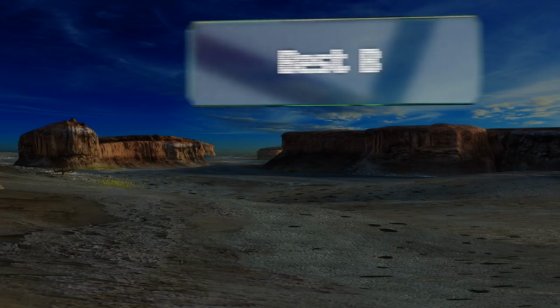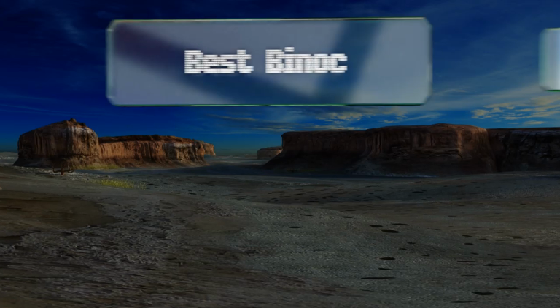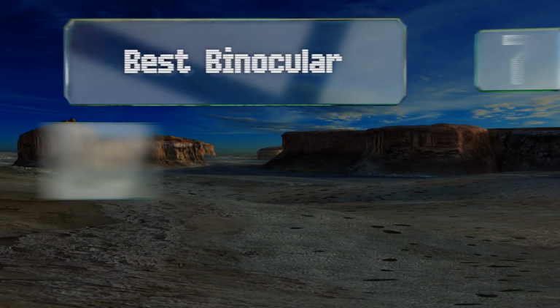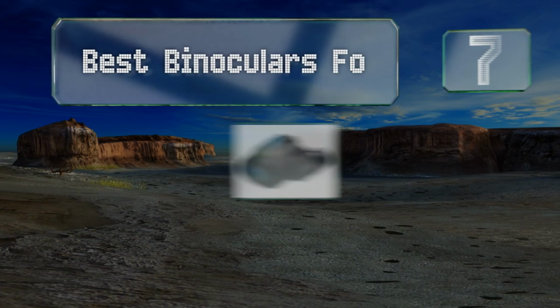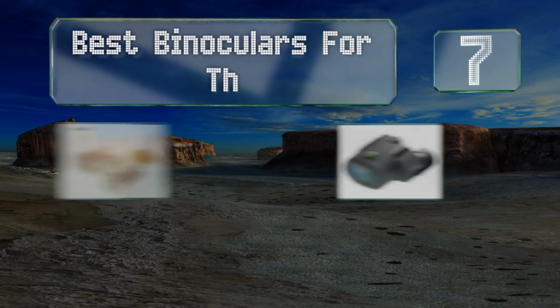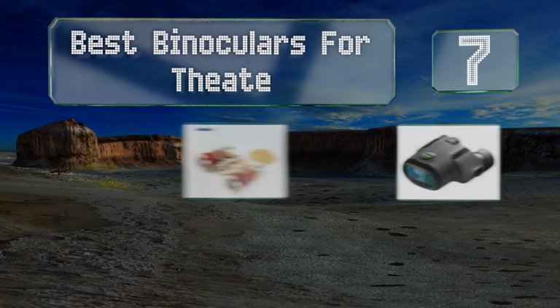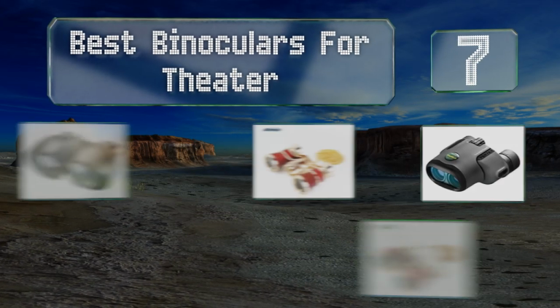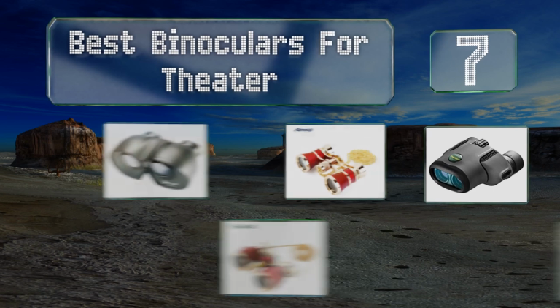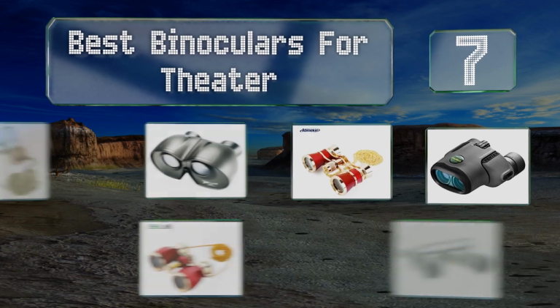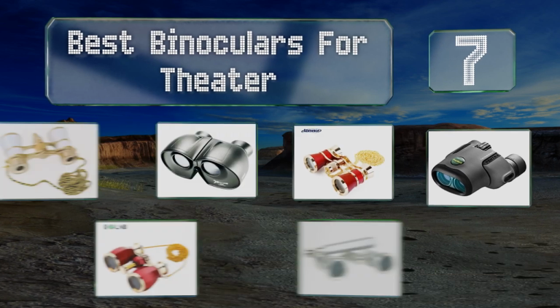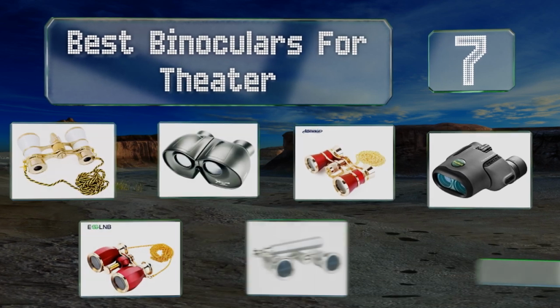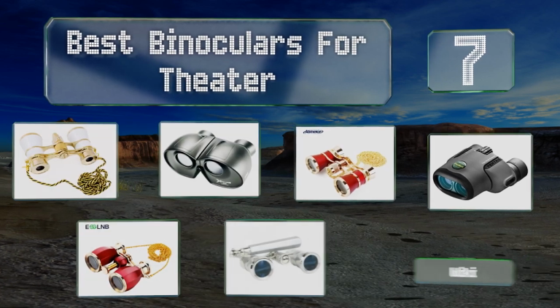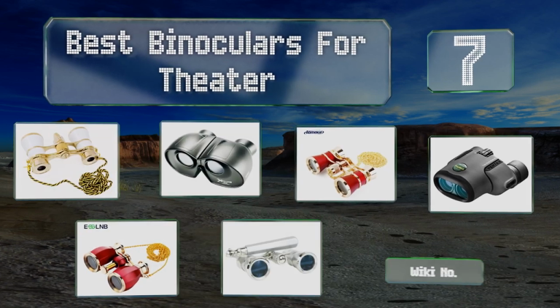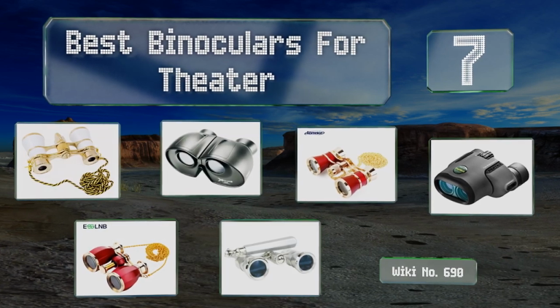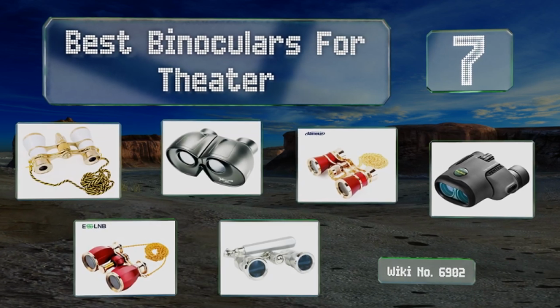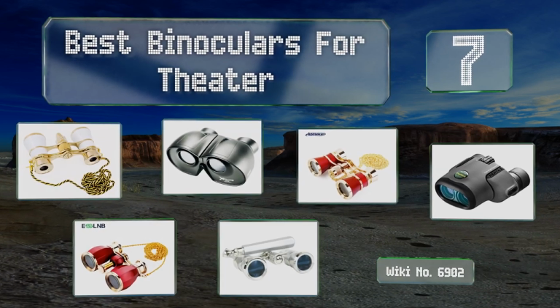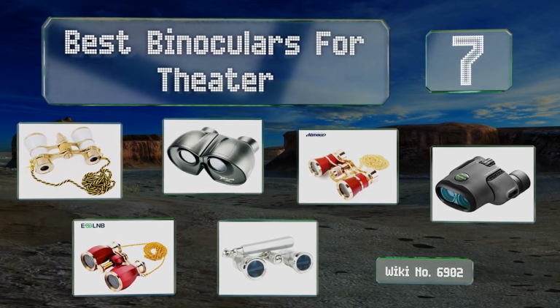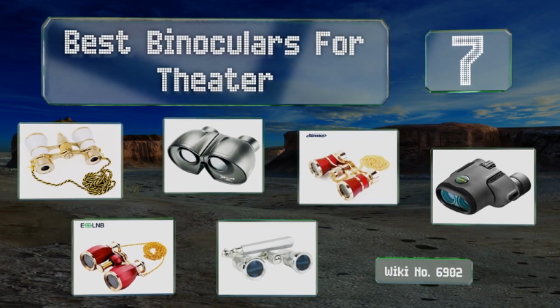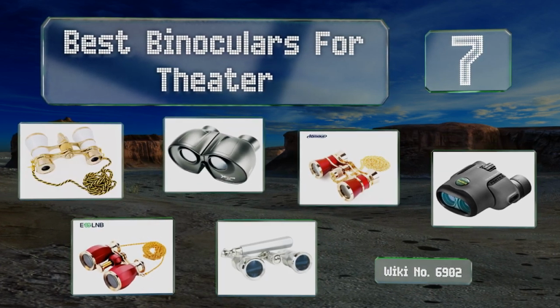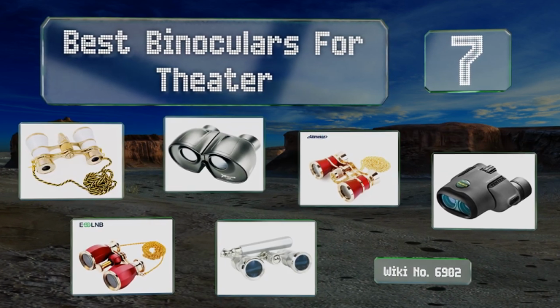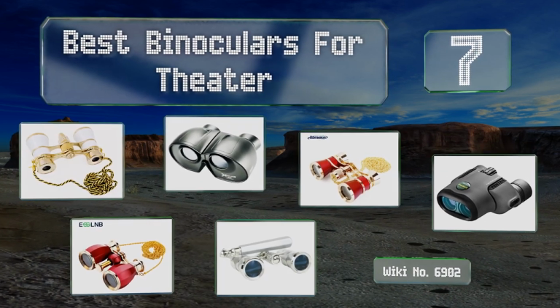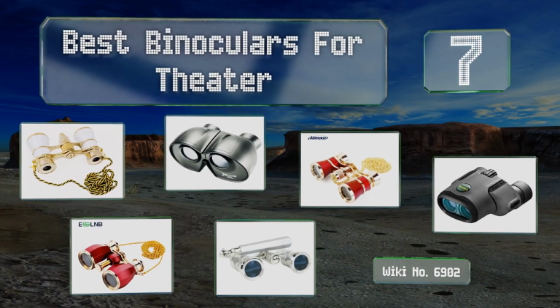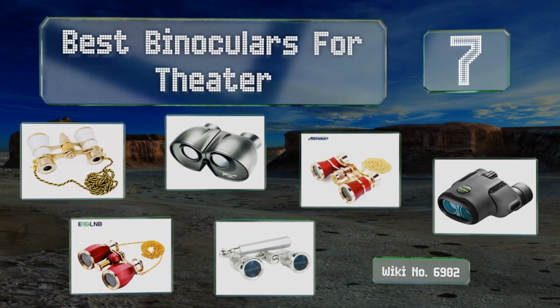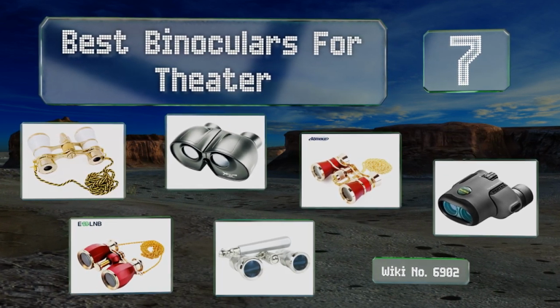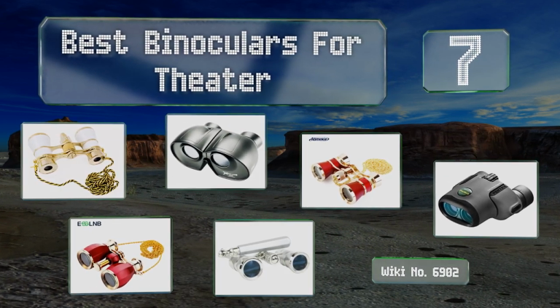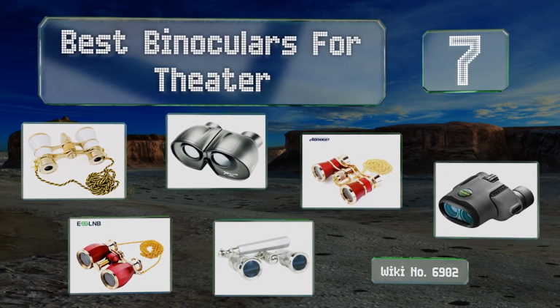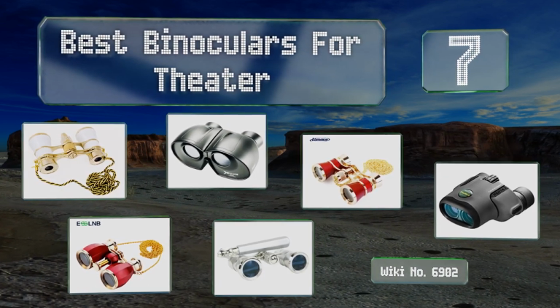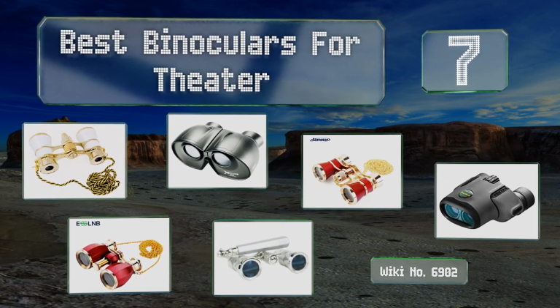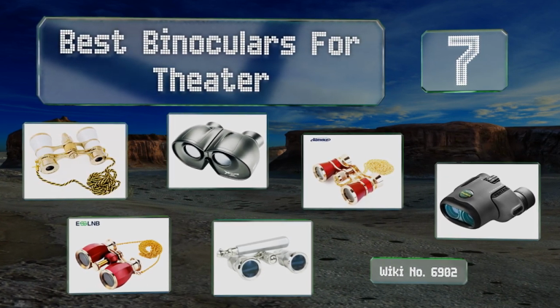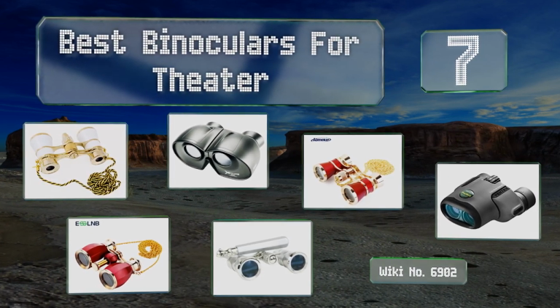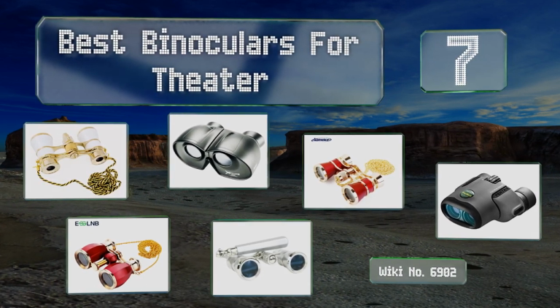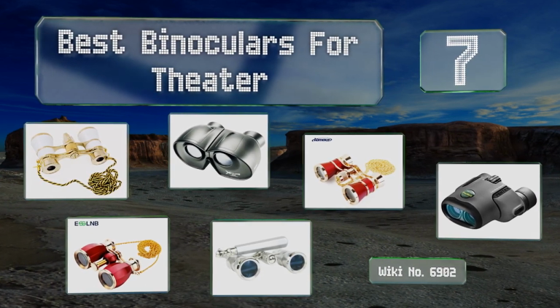EasyVid presents the seven best binoculars for theater. Let's get started with the list.